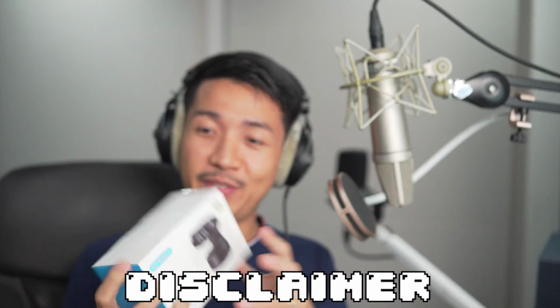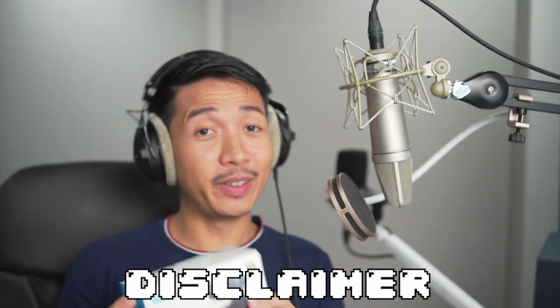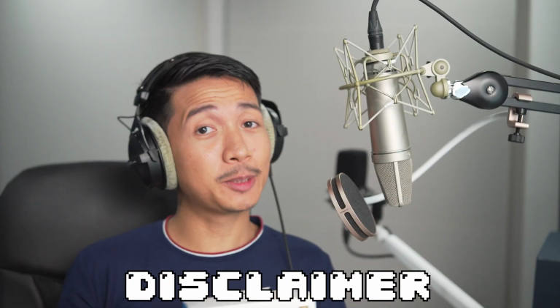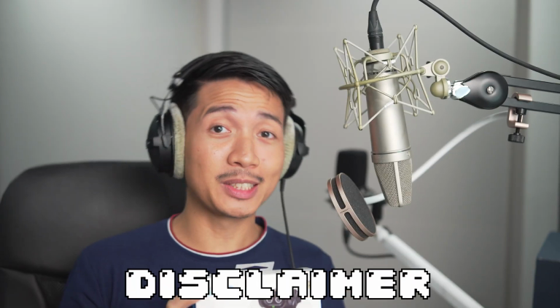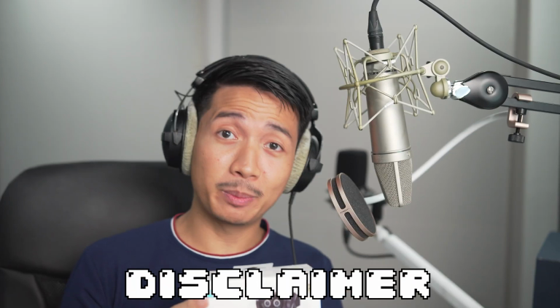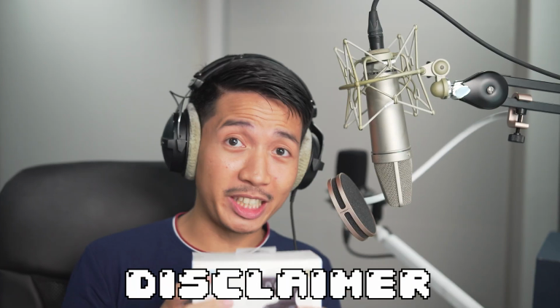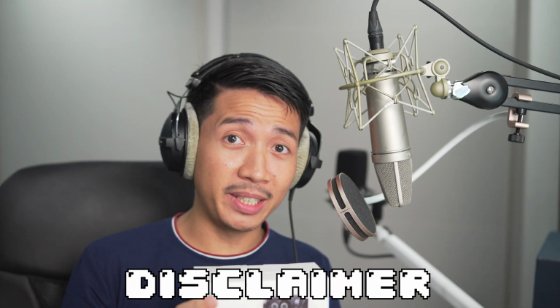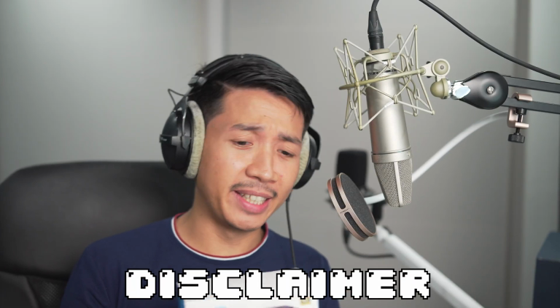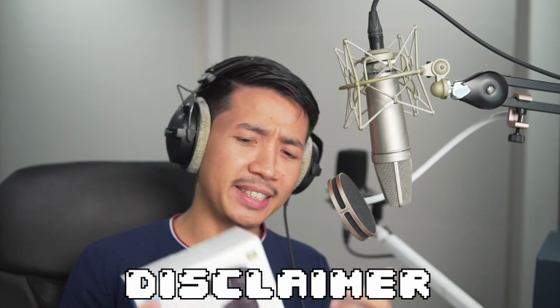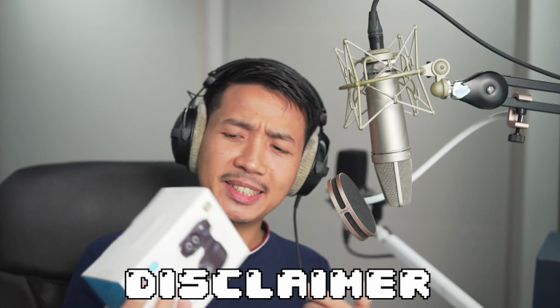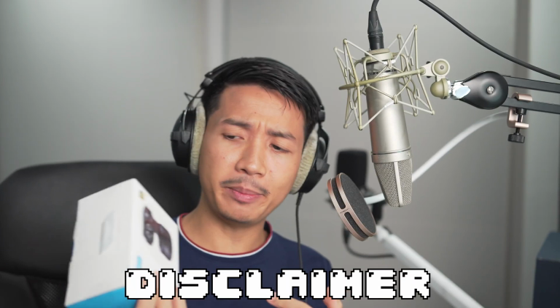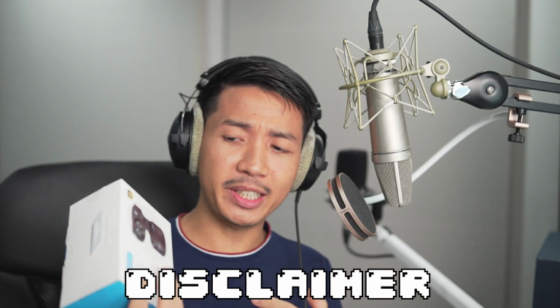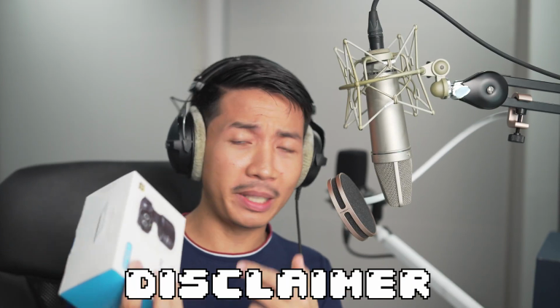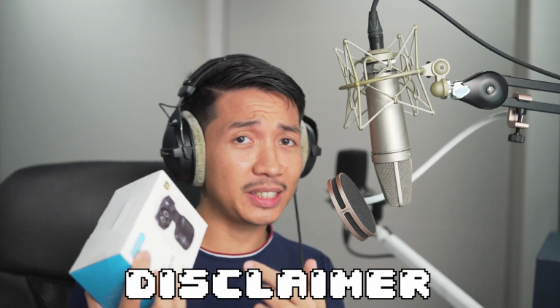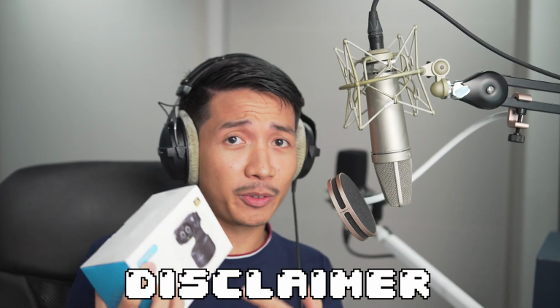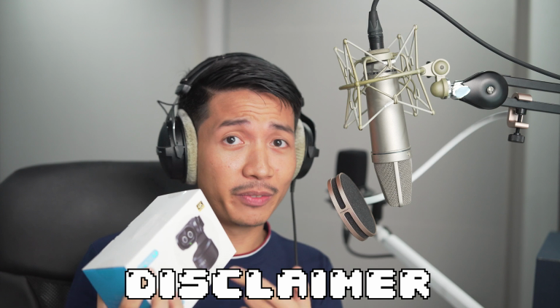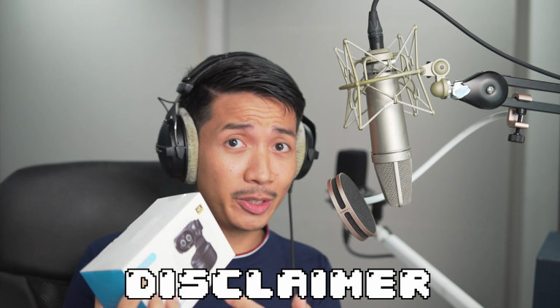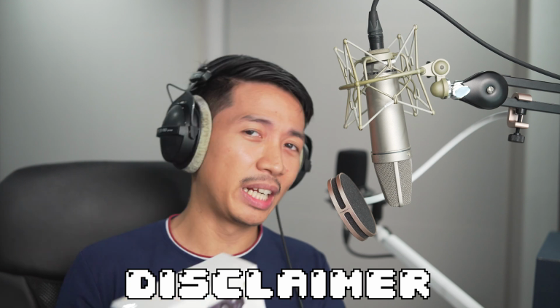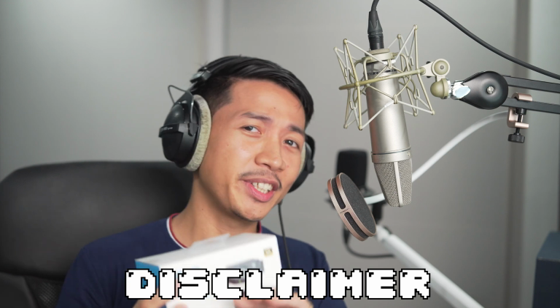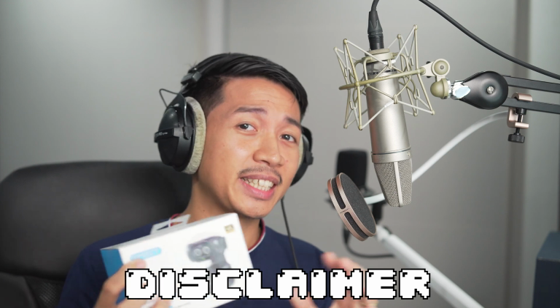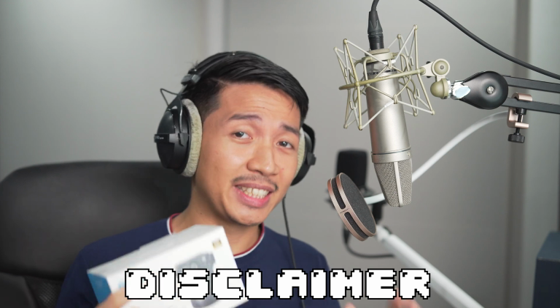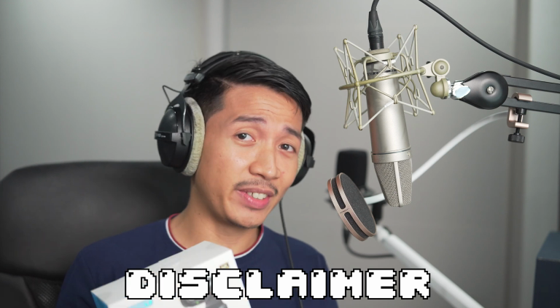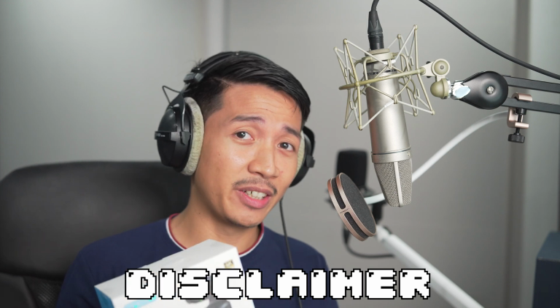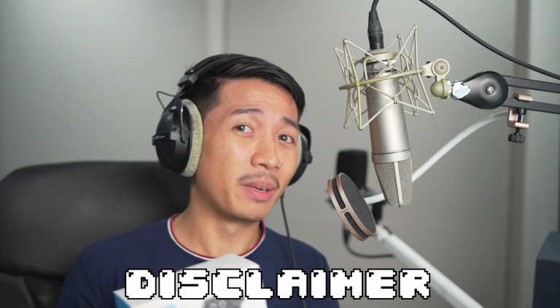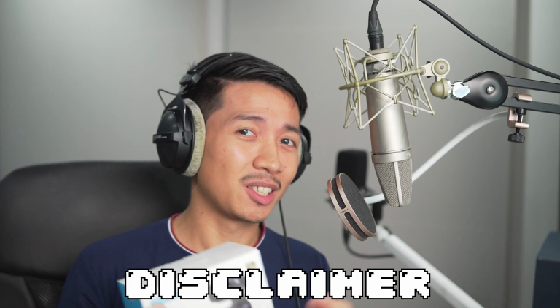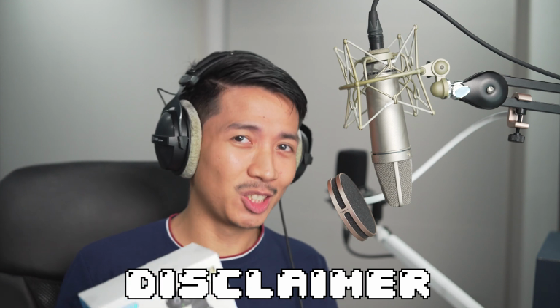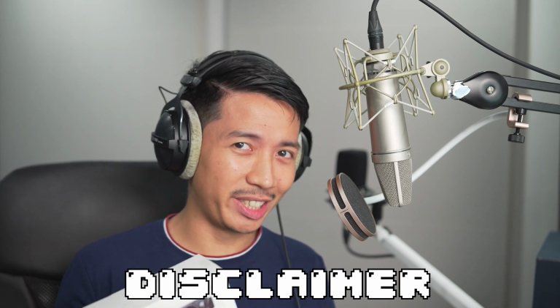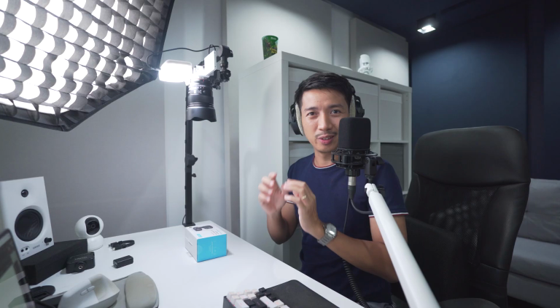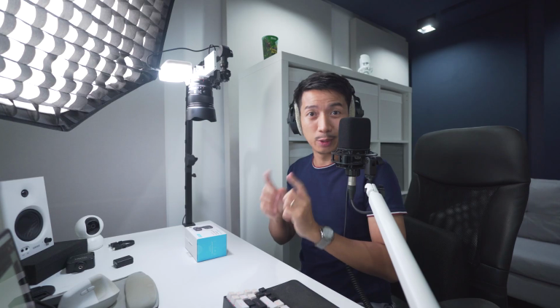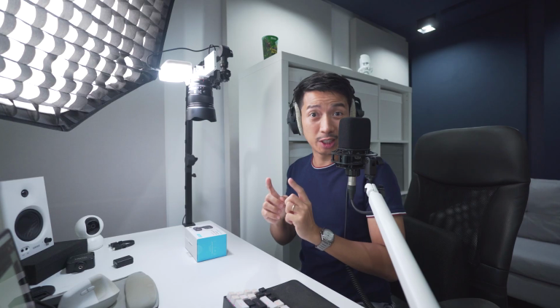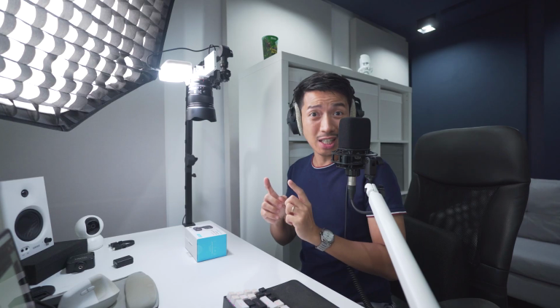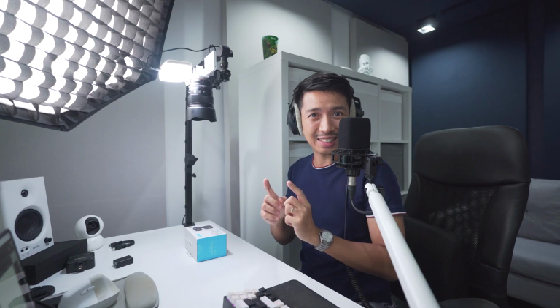This video is sponsored by eMeet and they did send me the Pixie for review, but everything I say in this video are my thoughts only. Let's see what's in the box.